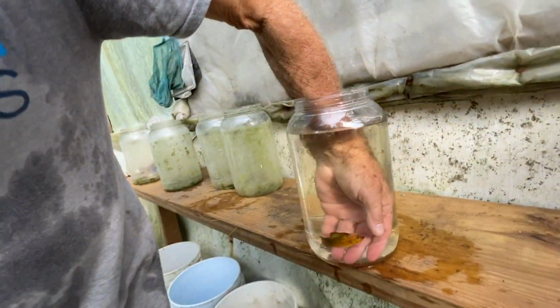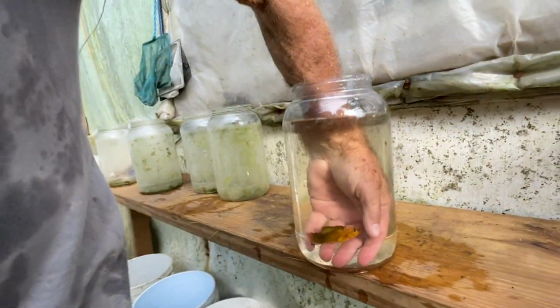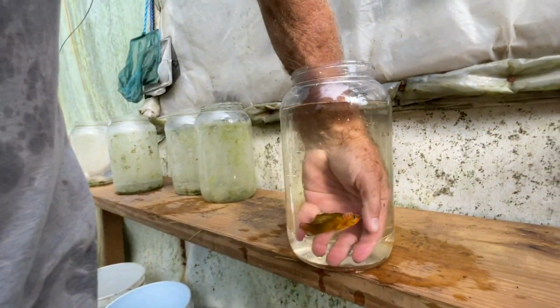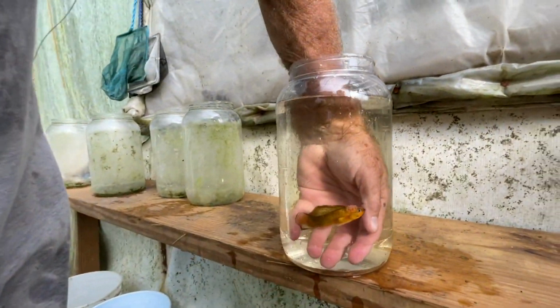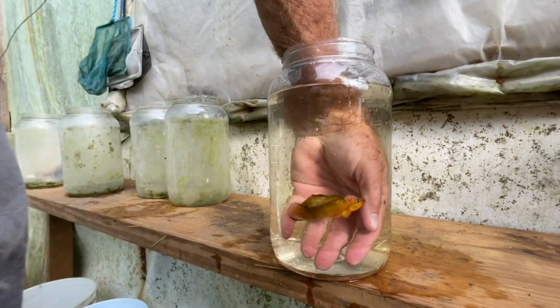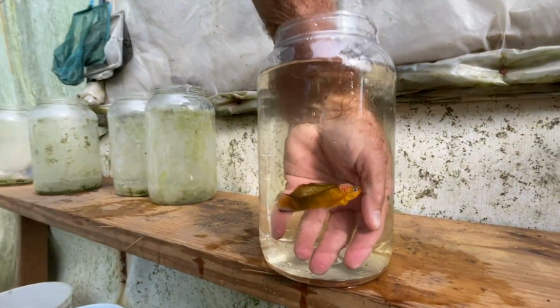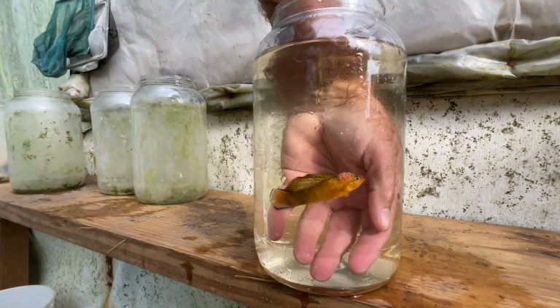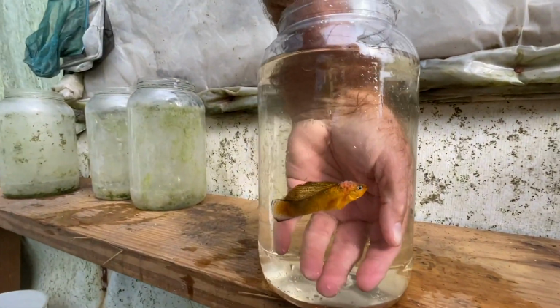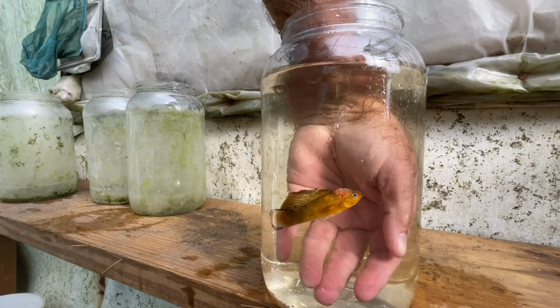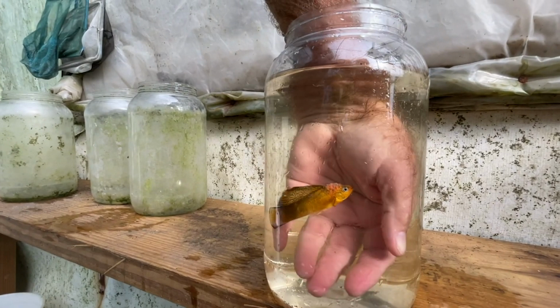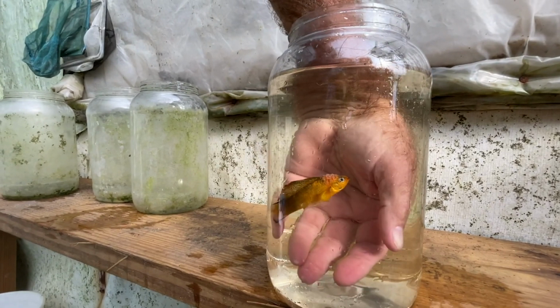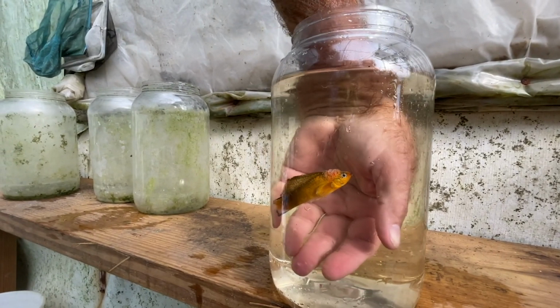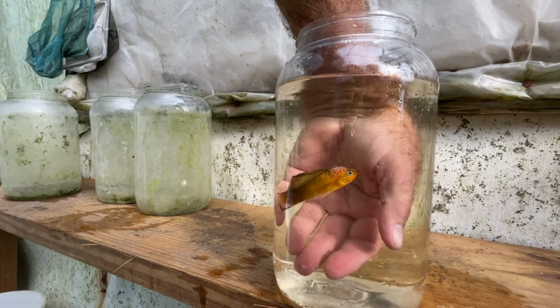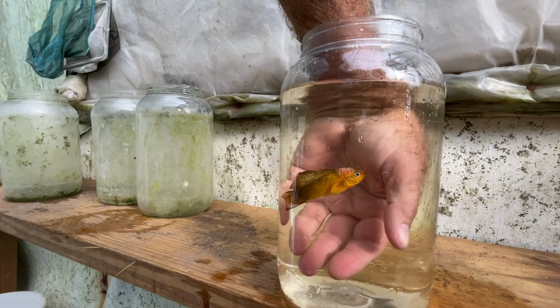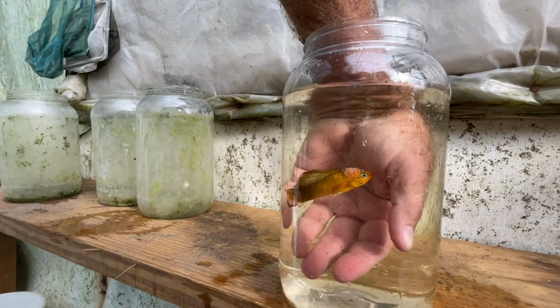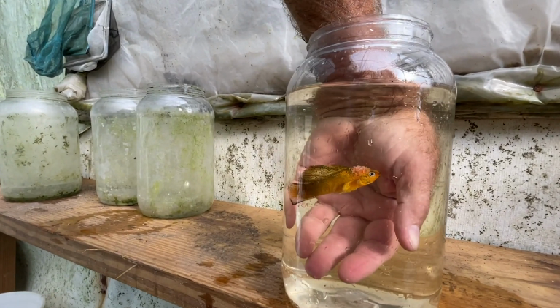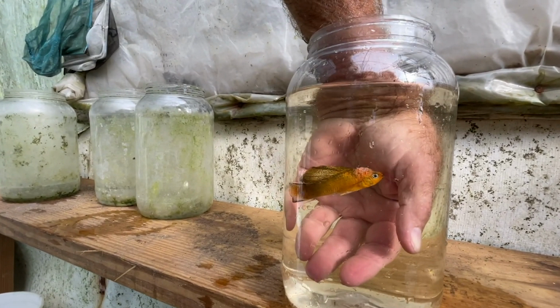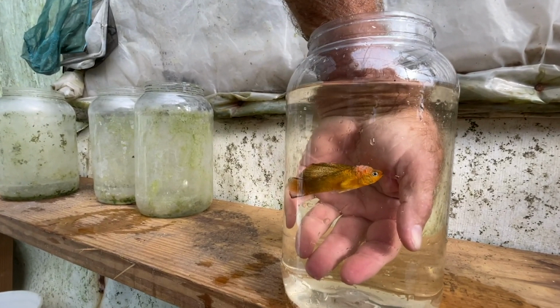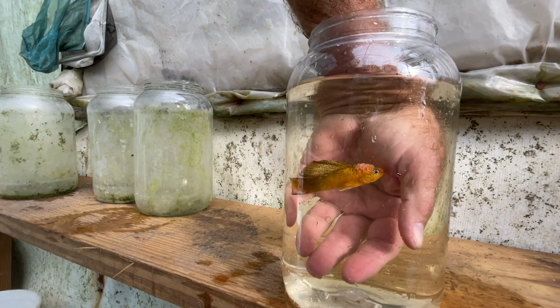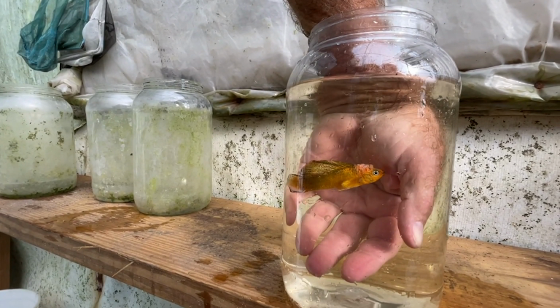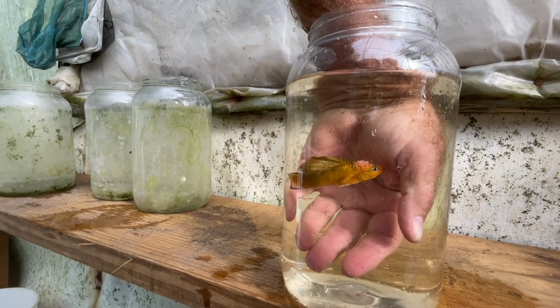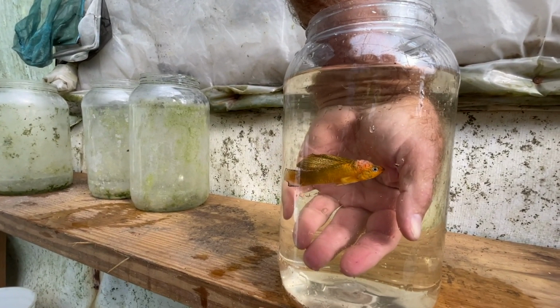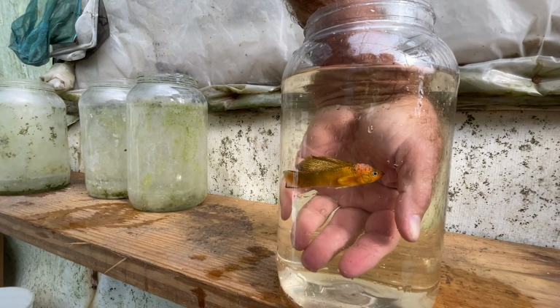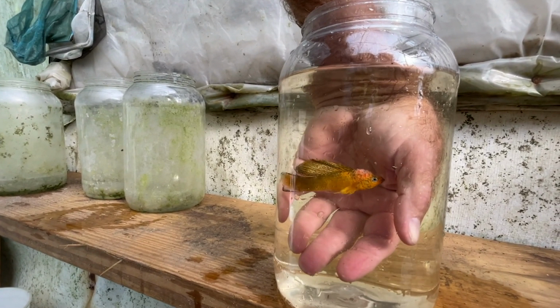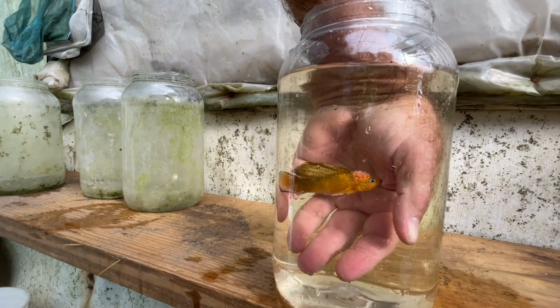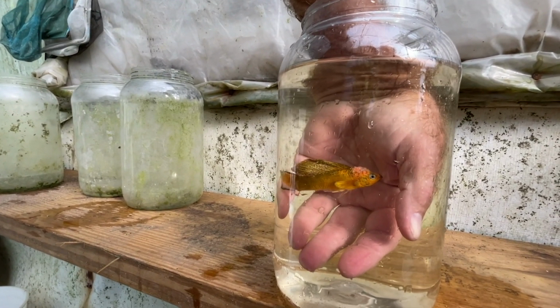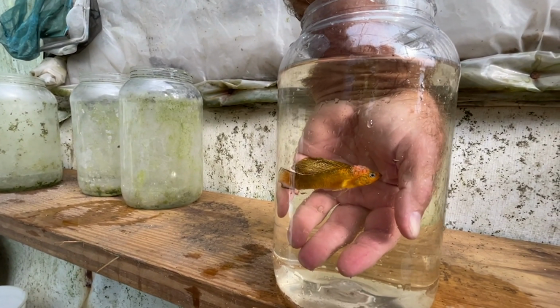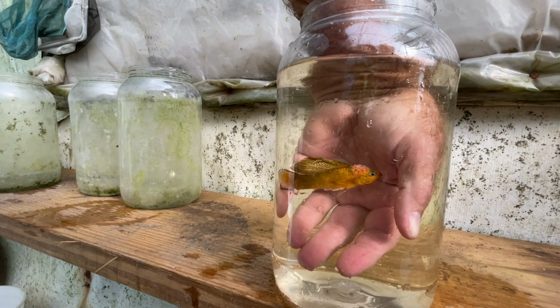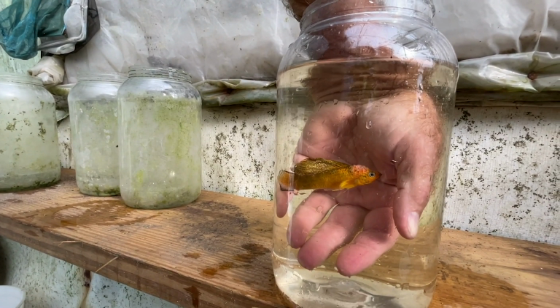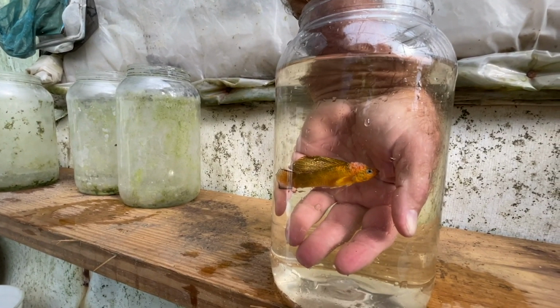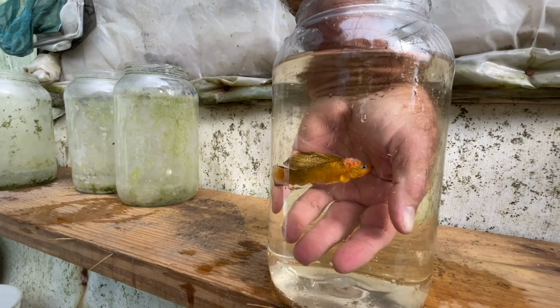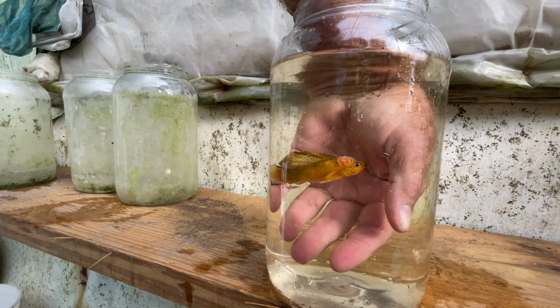You see that stuff on his head? That's a tumor. It's an orange tumor.